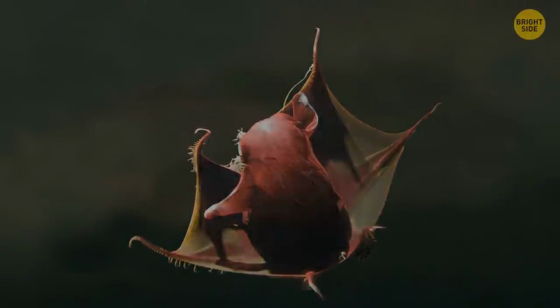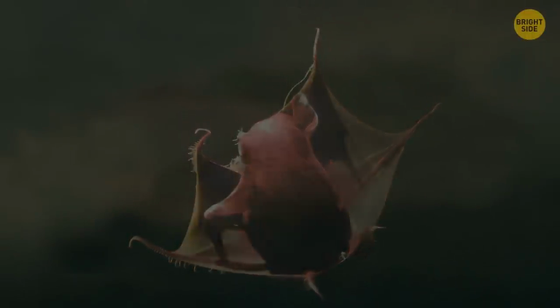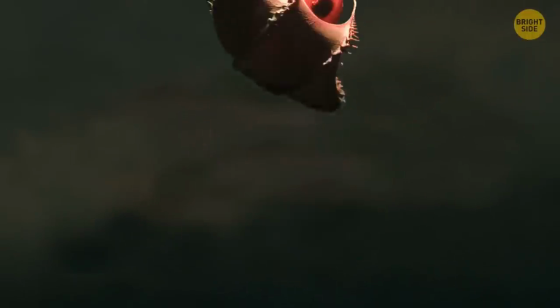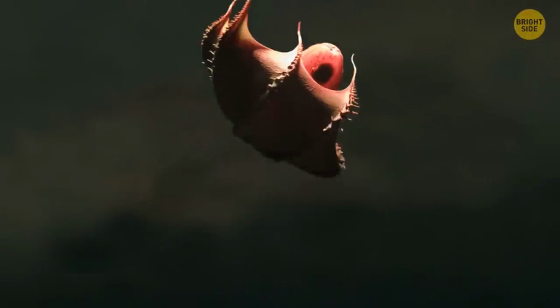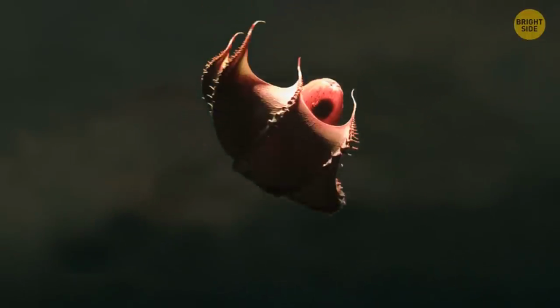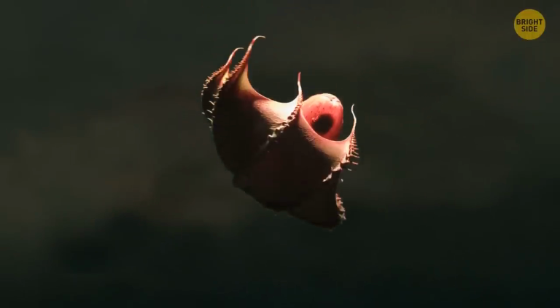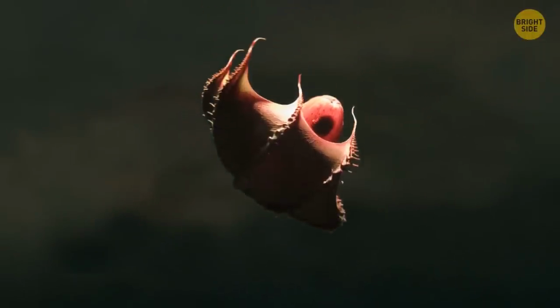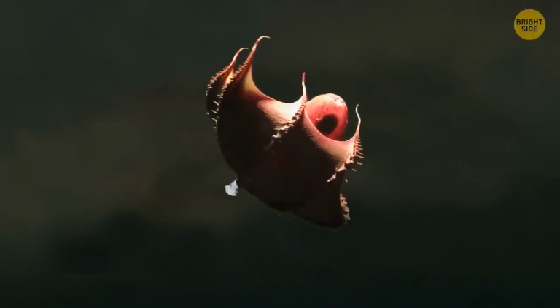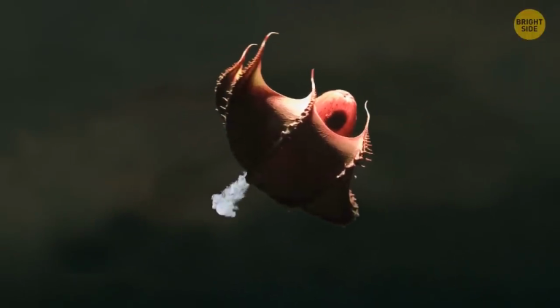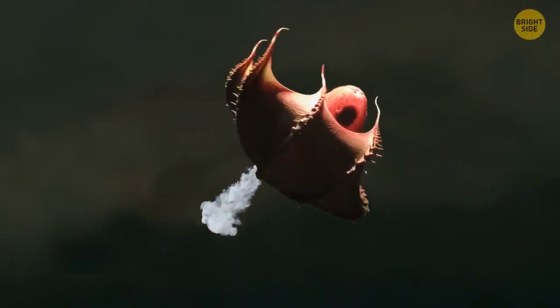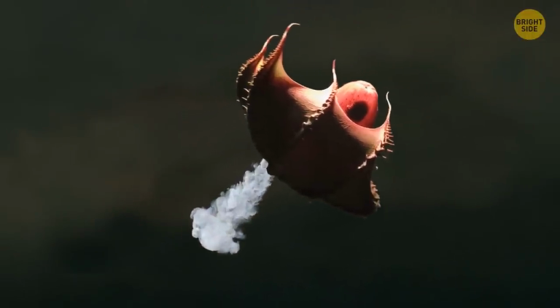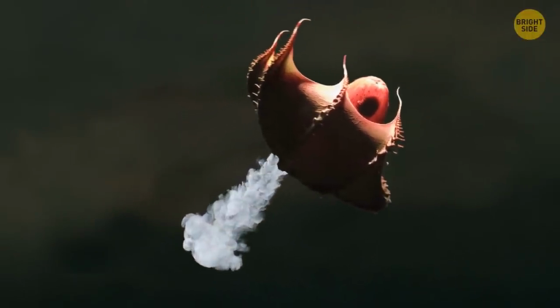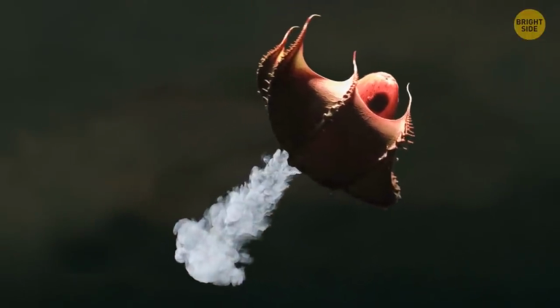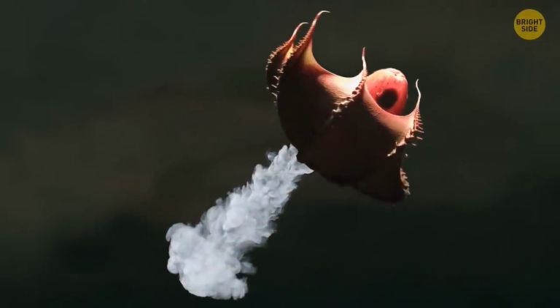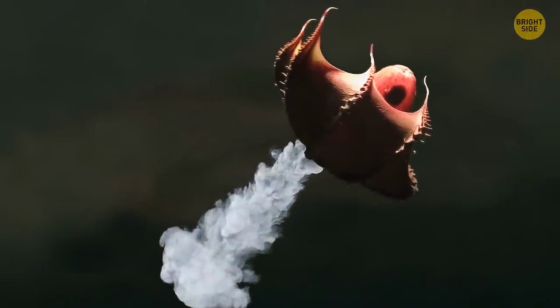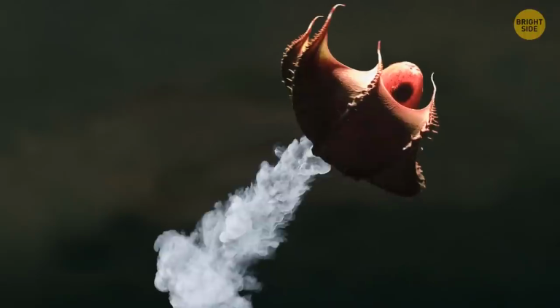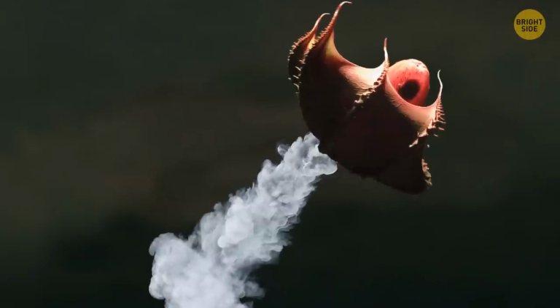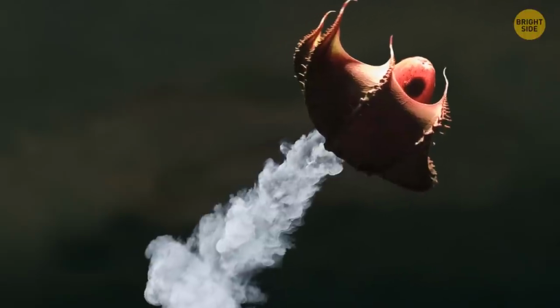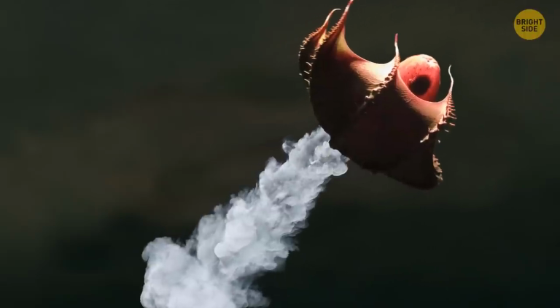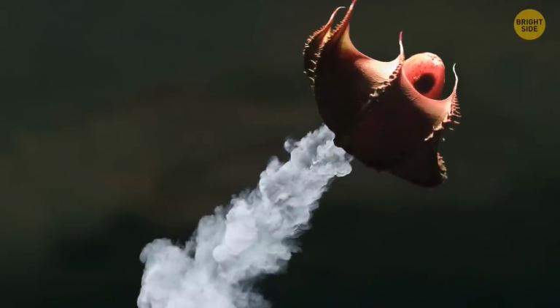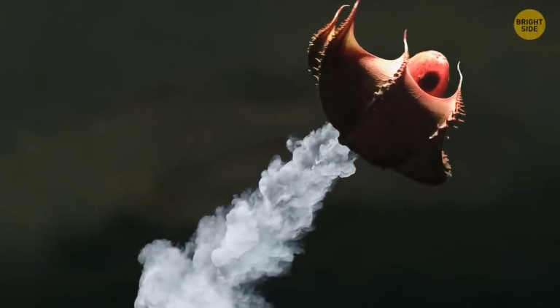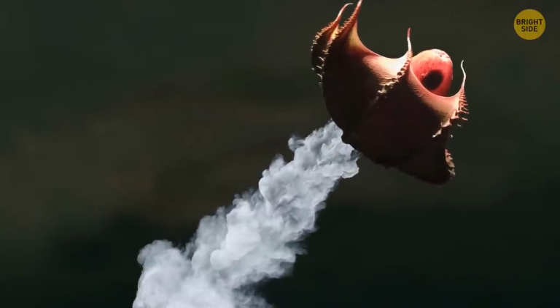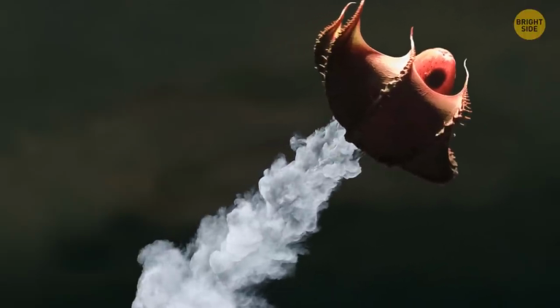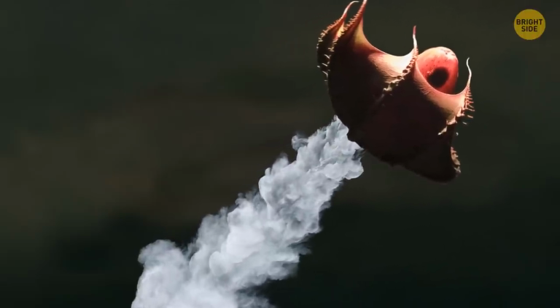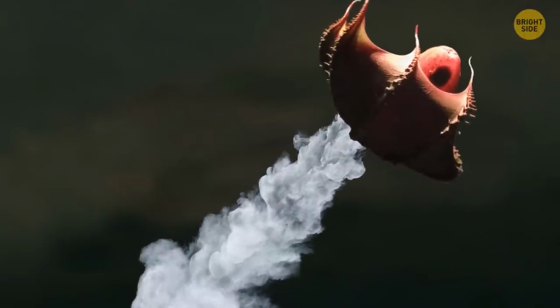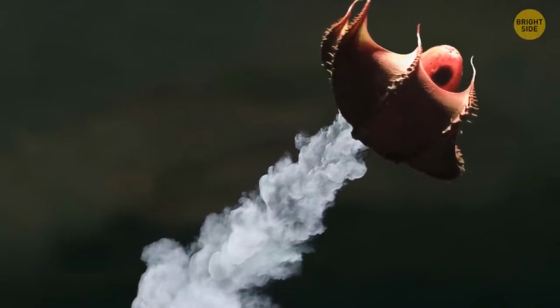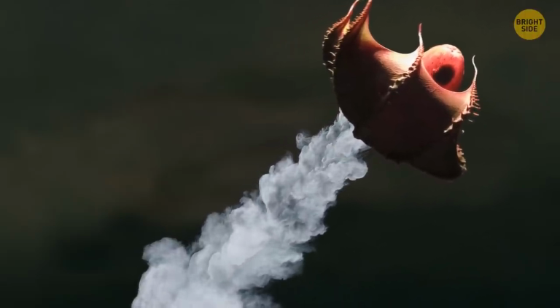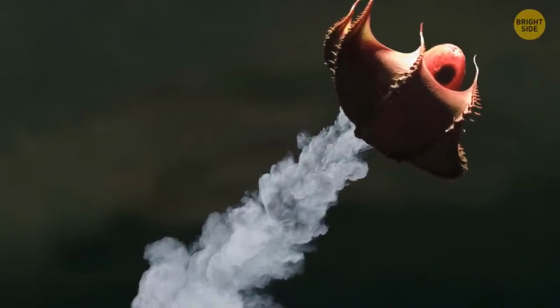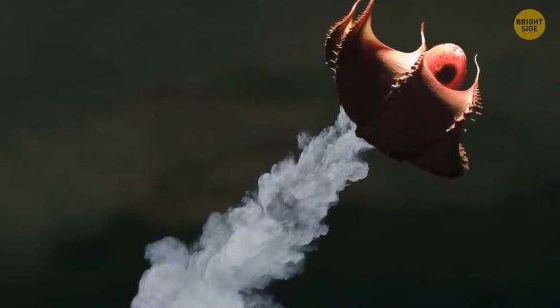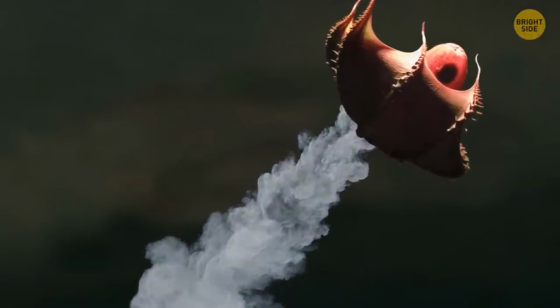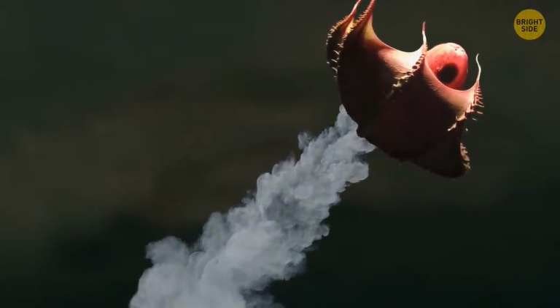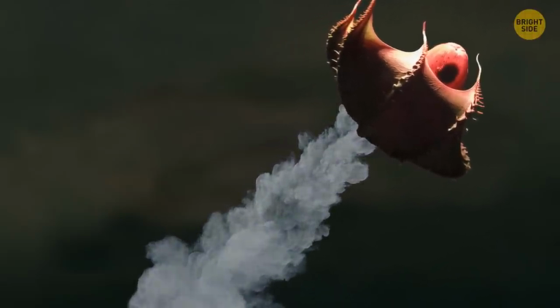Turning themselves inside out is a defensive mechanism since the spiky areas in the inner skin are more intimidating. They also shoot out a colorless substance packed with bioluminescent particles to distract predators.